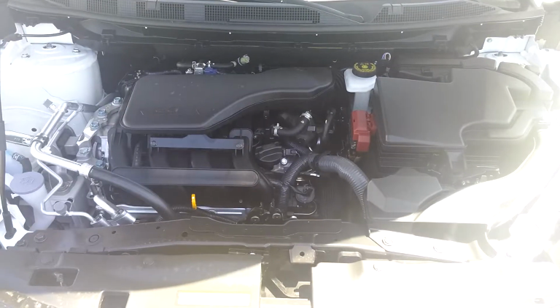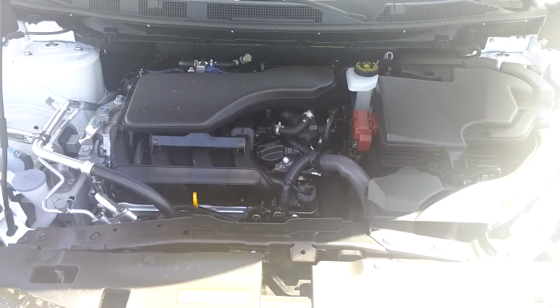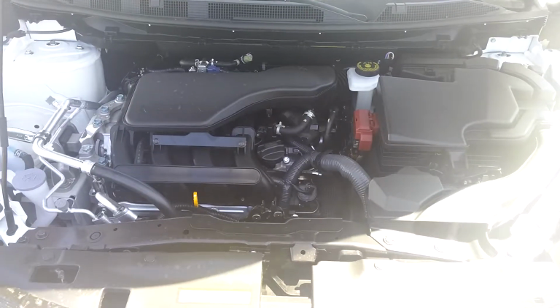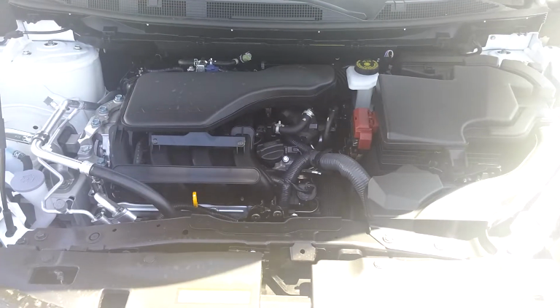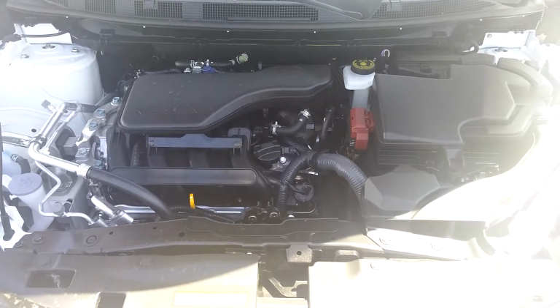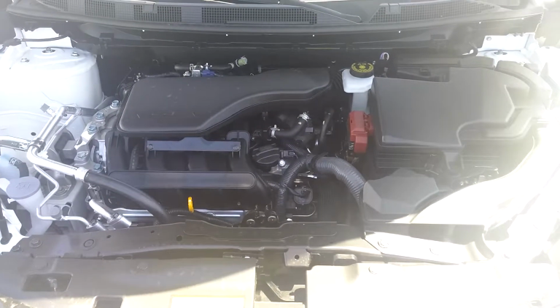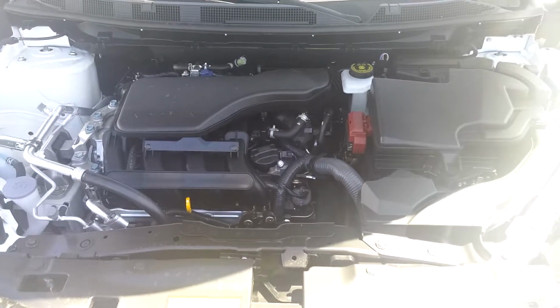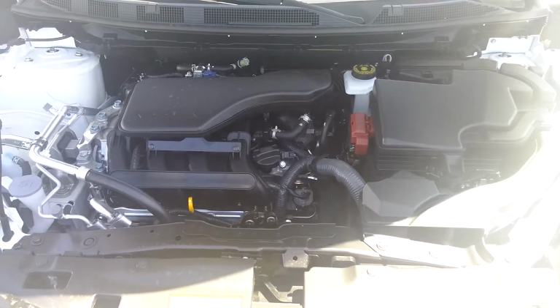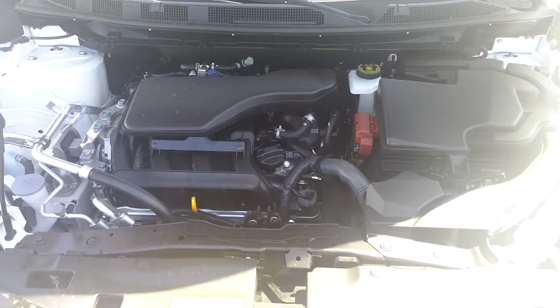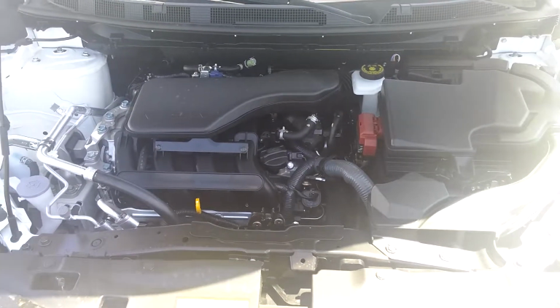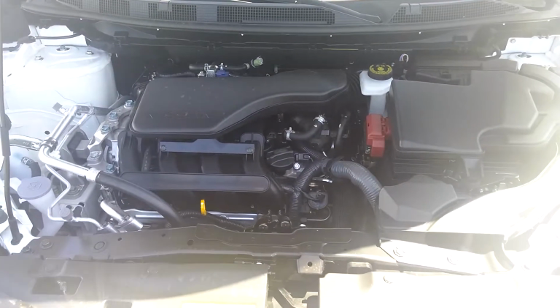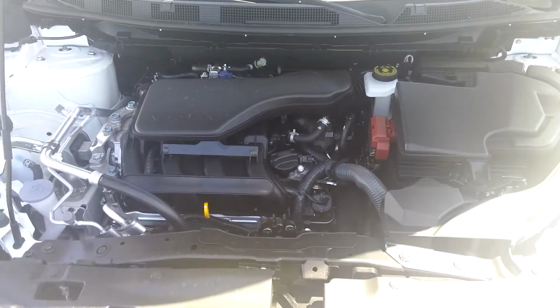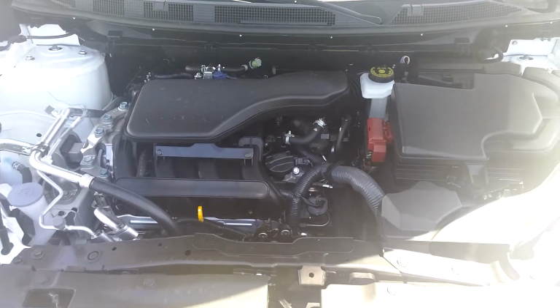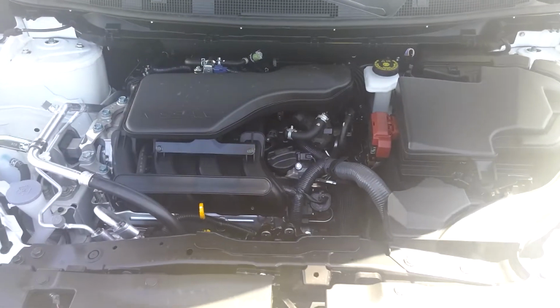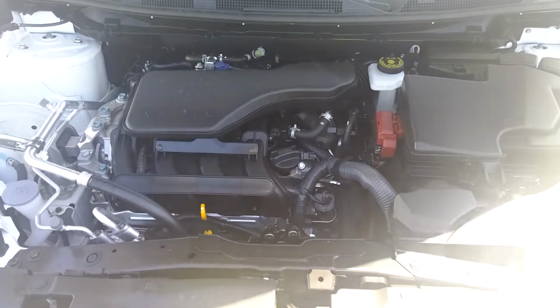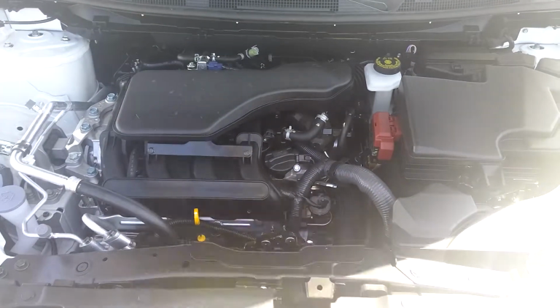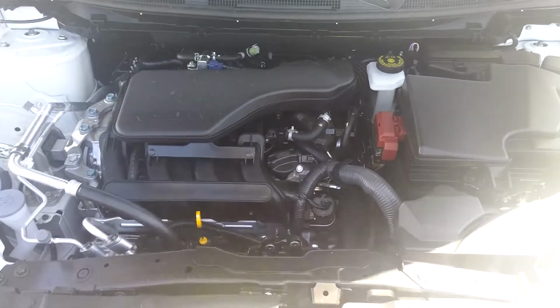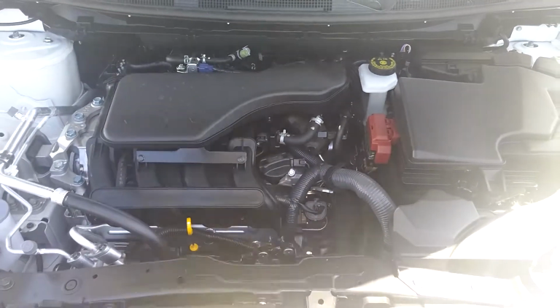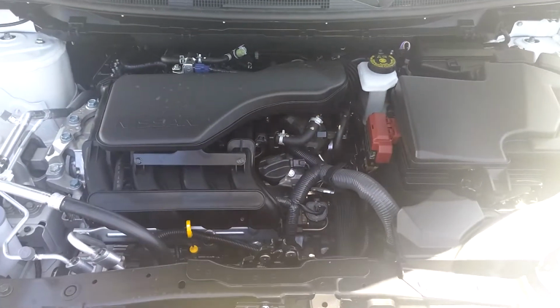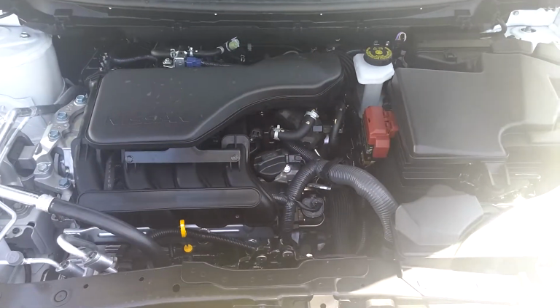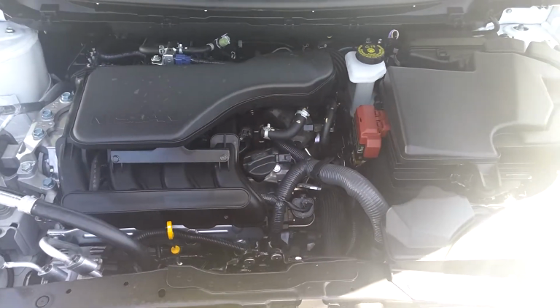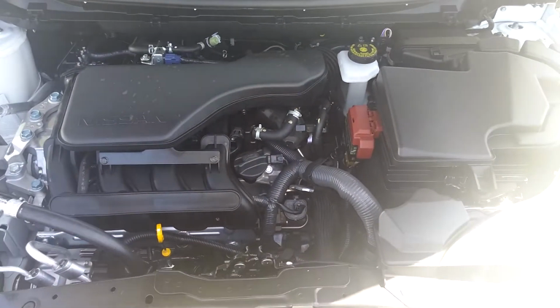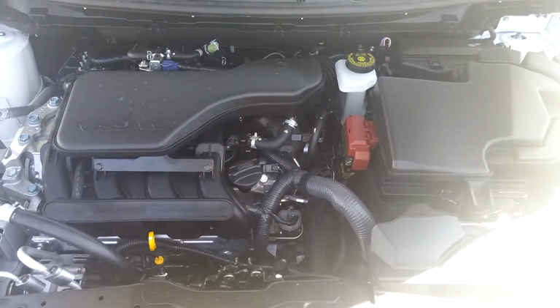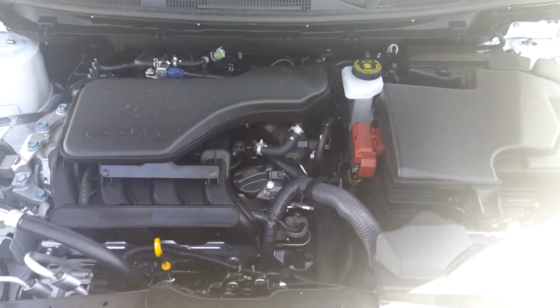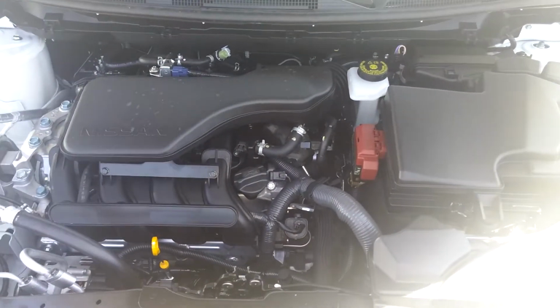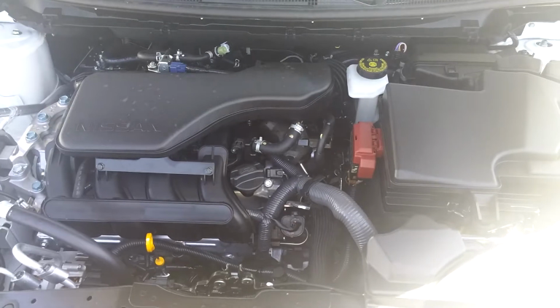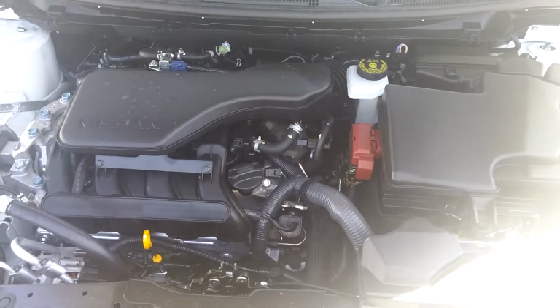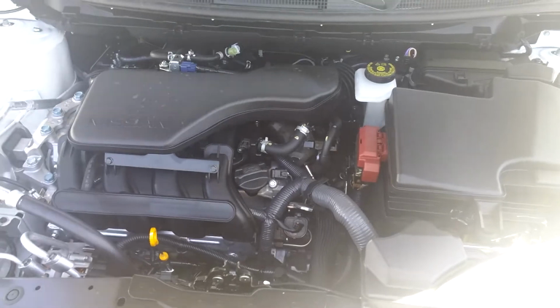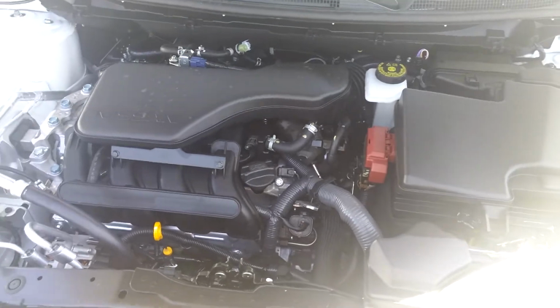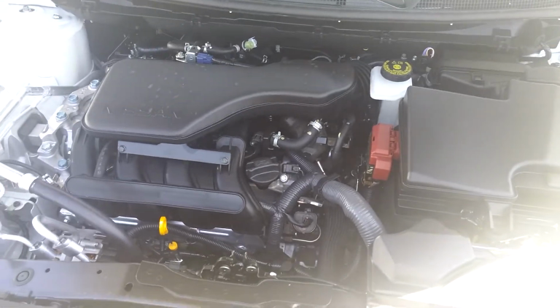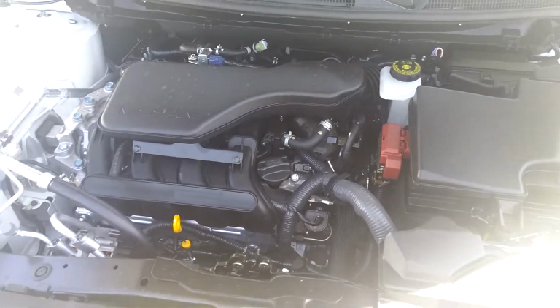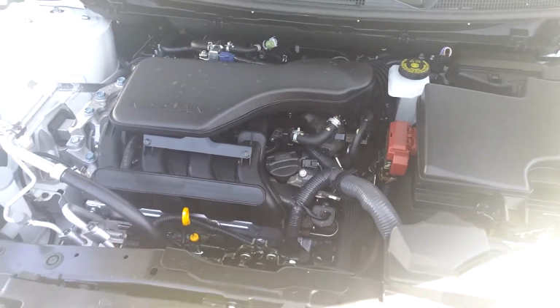The new Rogue Sport is powered by a 2.0 CVT transmission and great gas mileage.